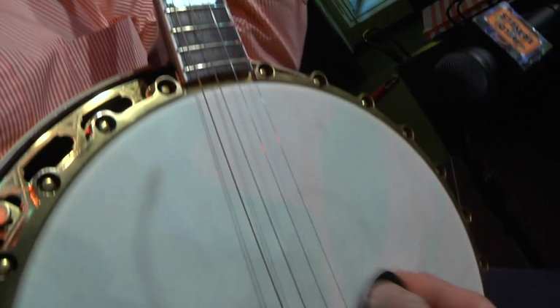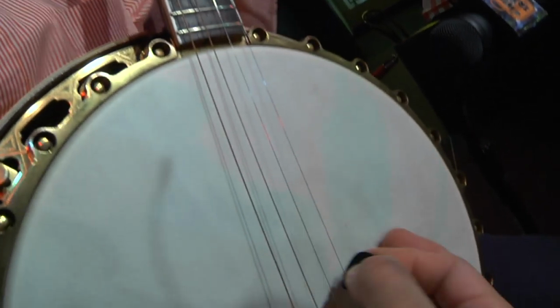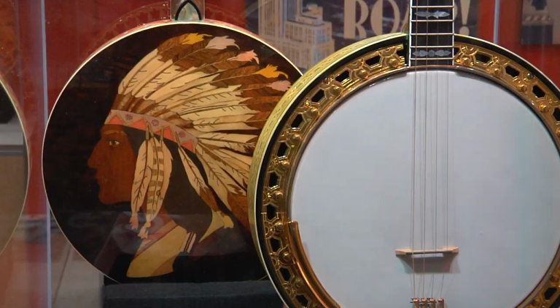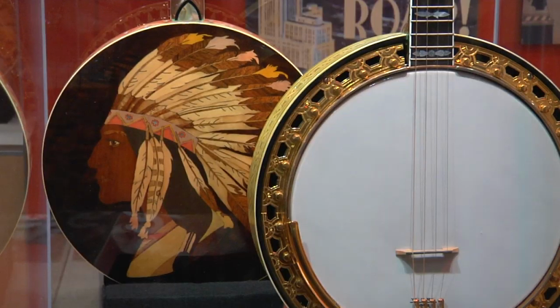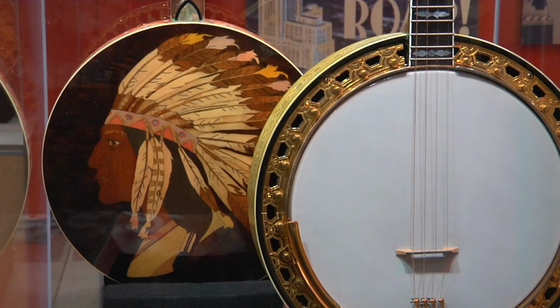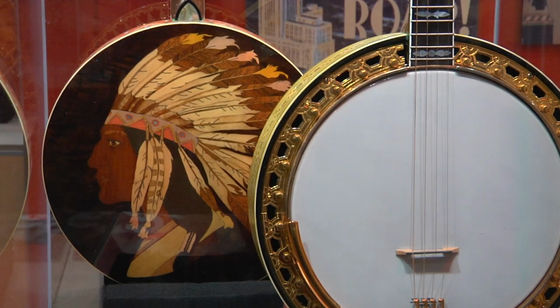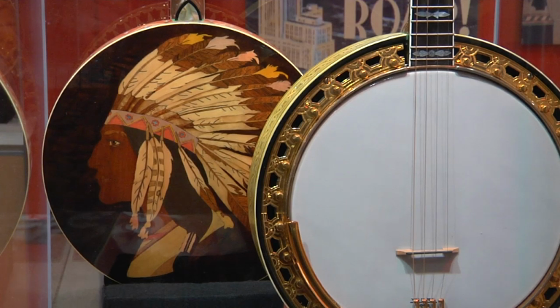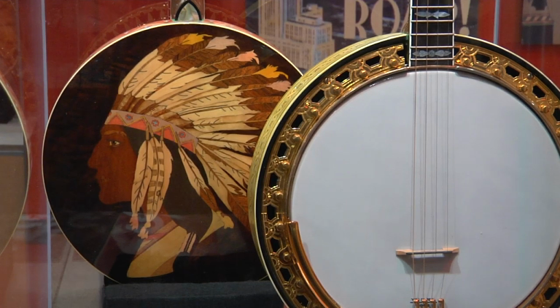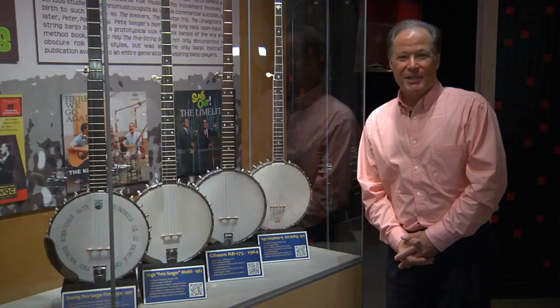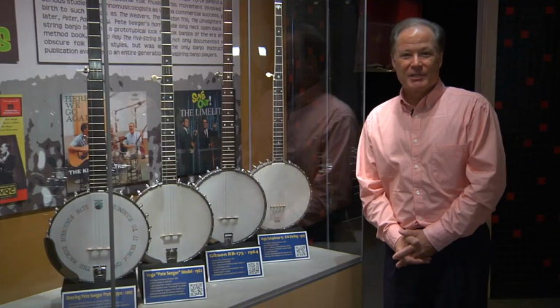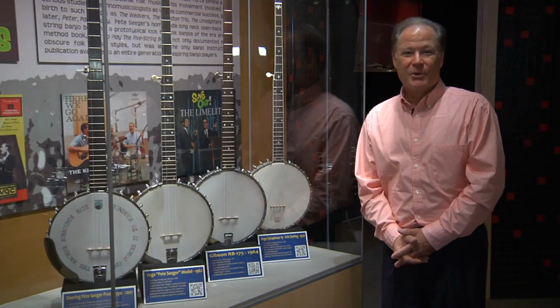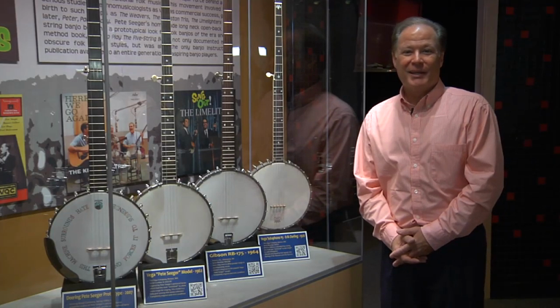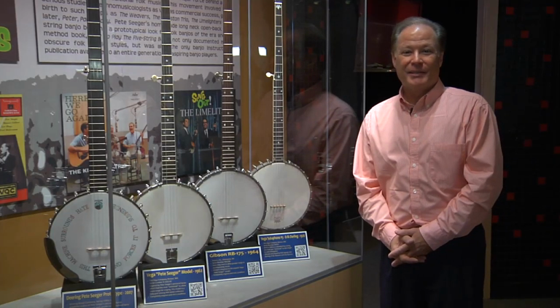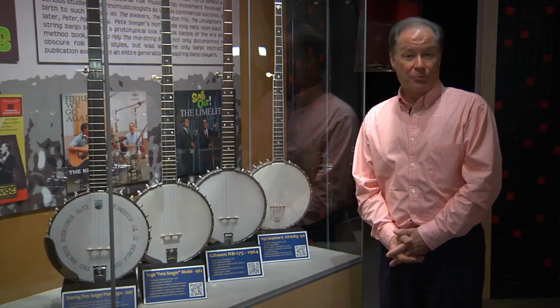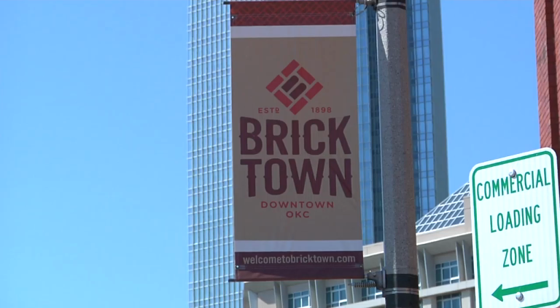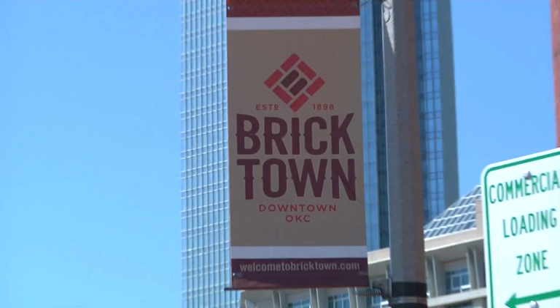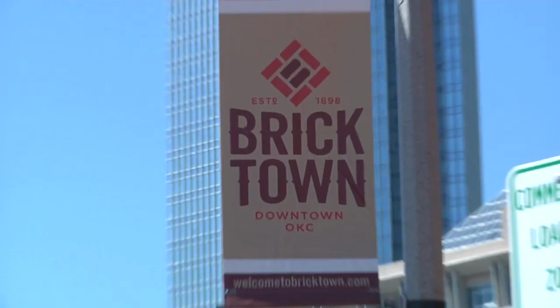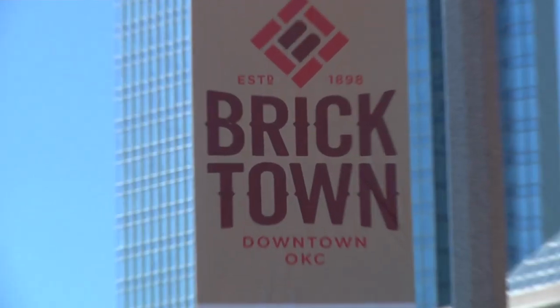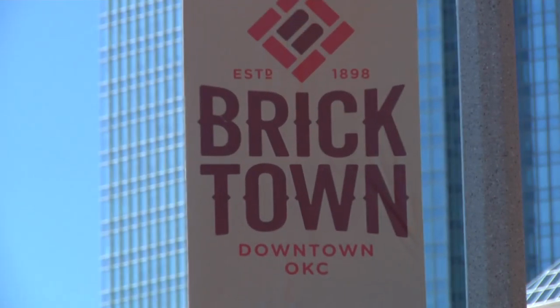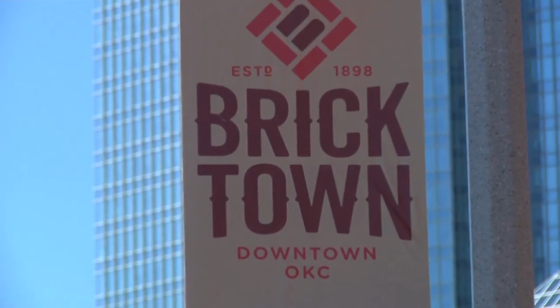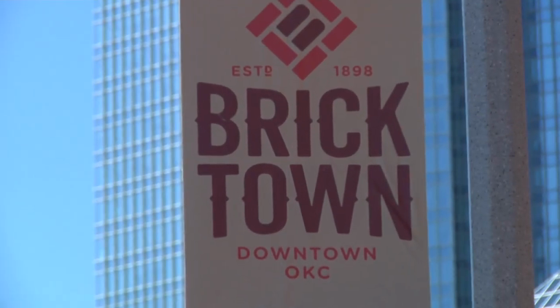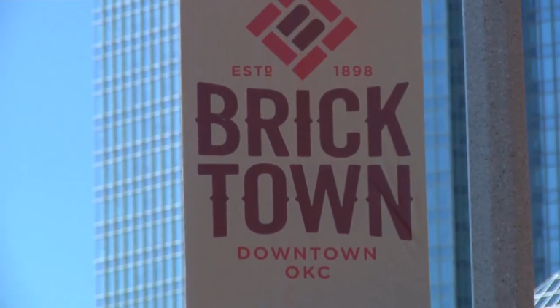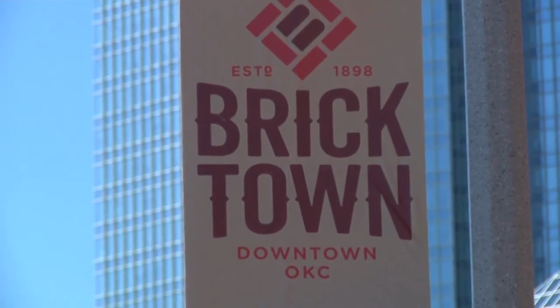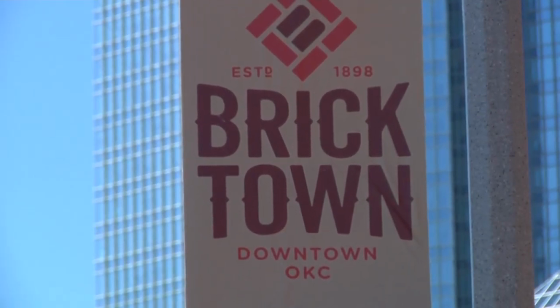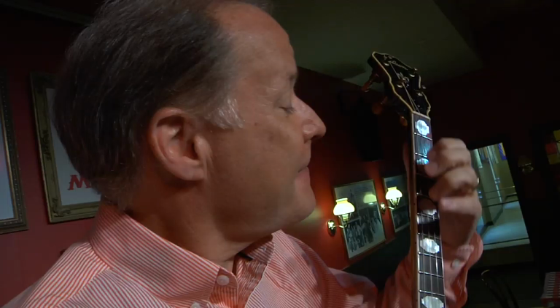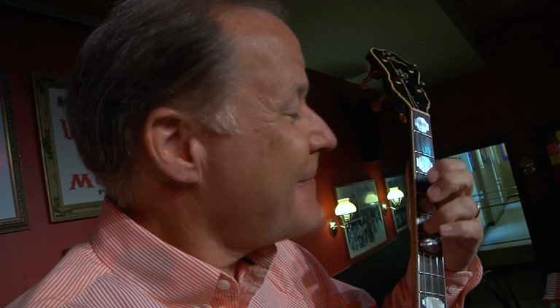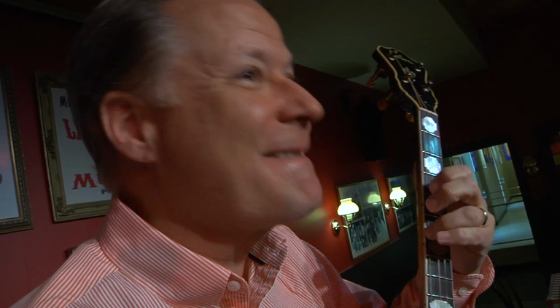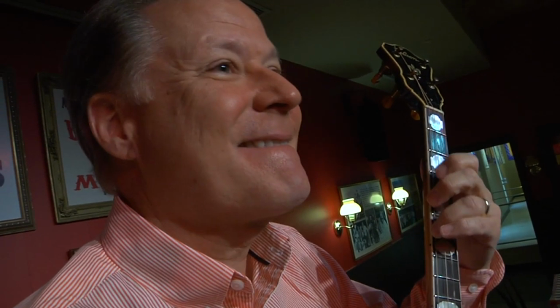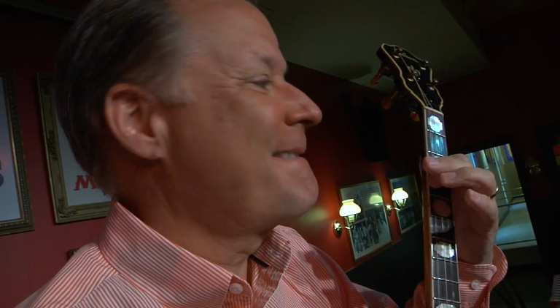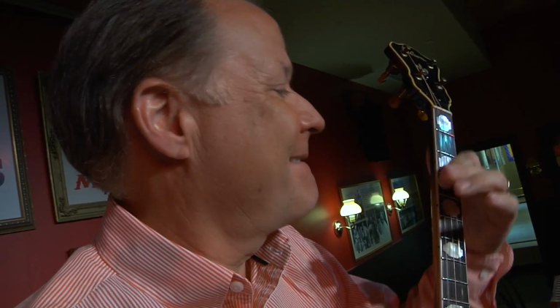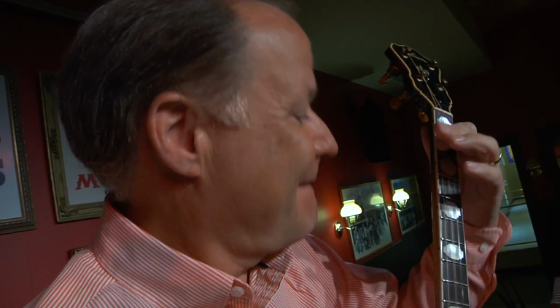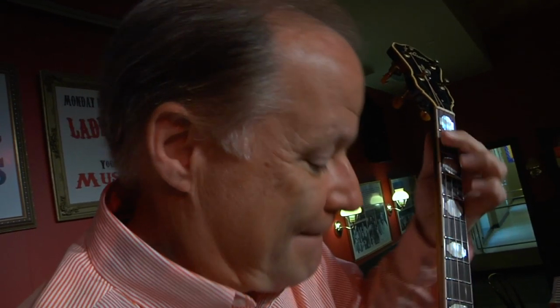The American Banjo Museum is located in the Bricktown District of Oklahoma City. We'll see you next time!